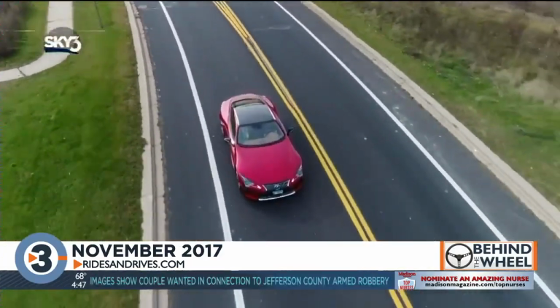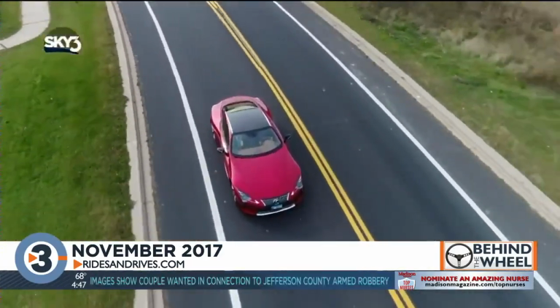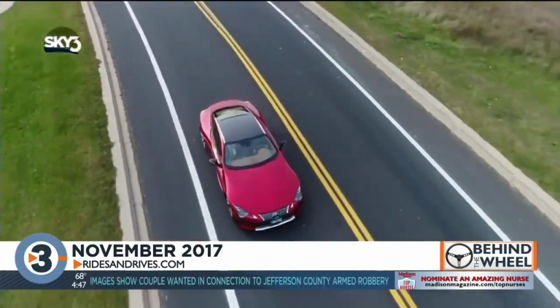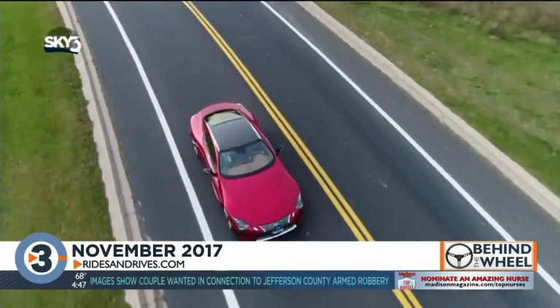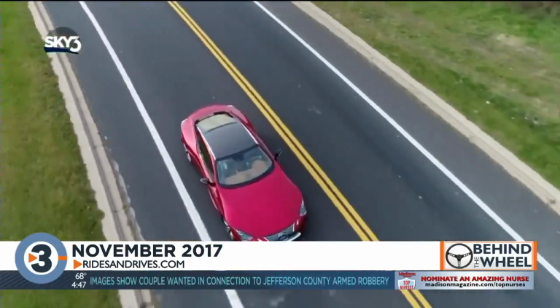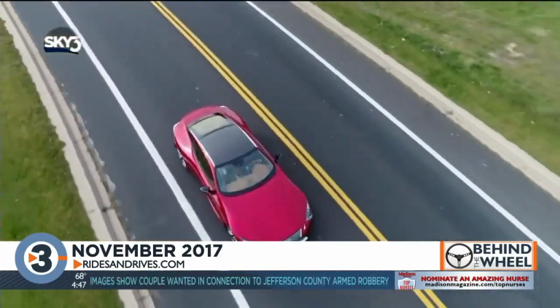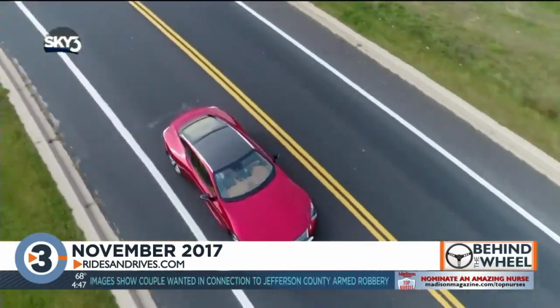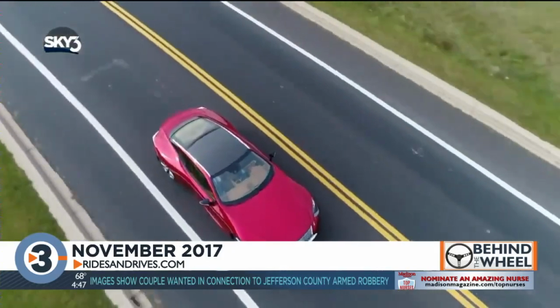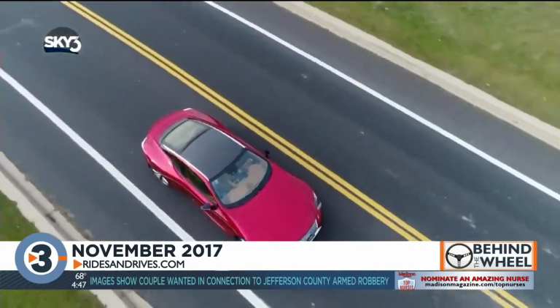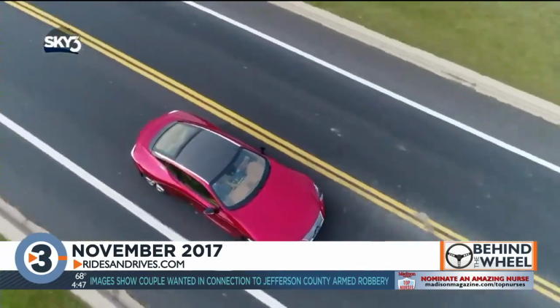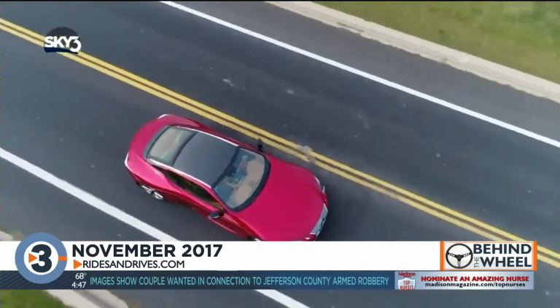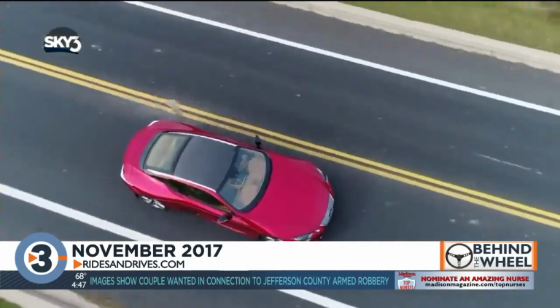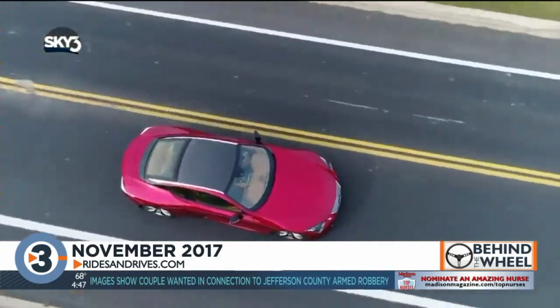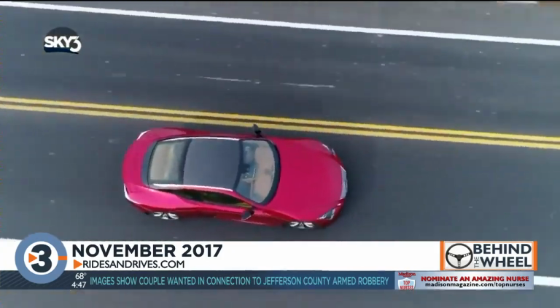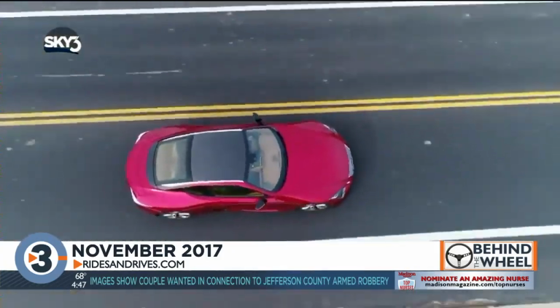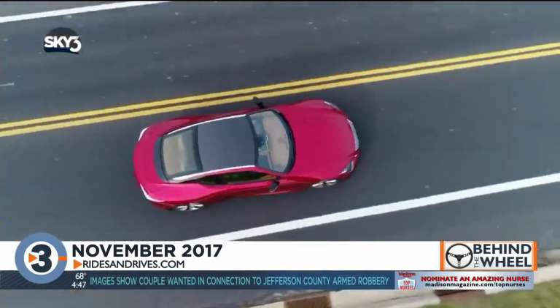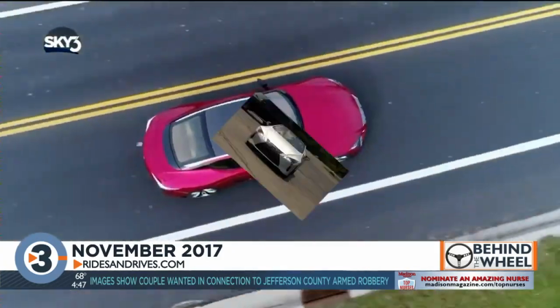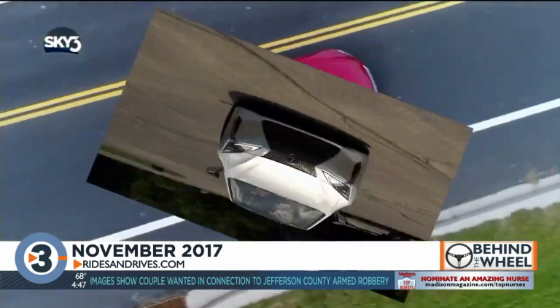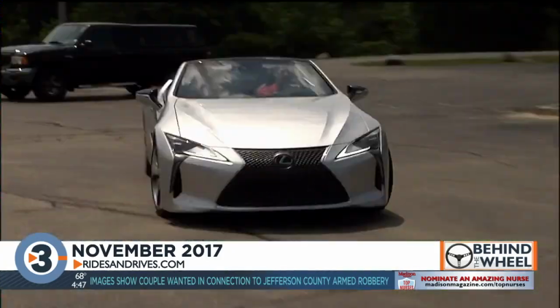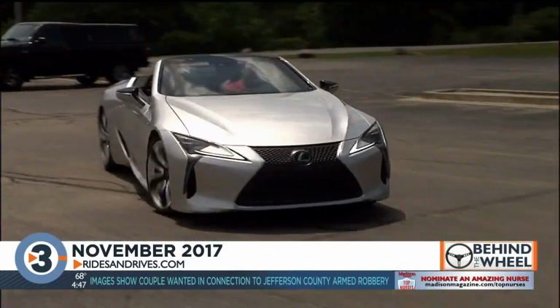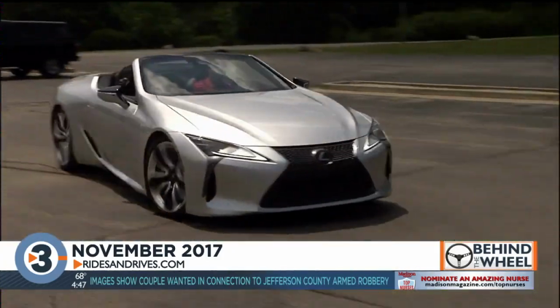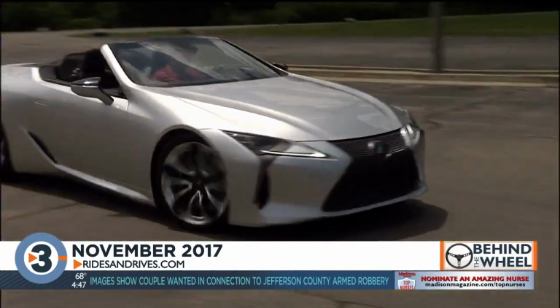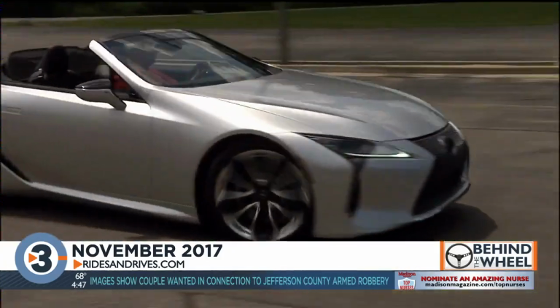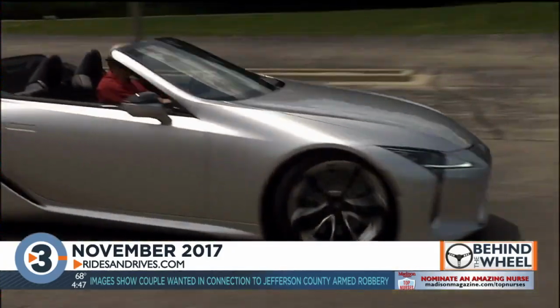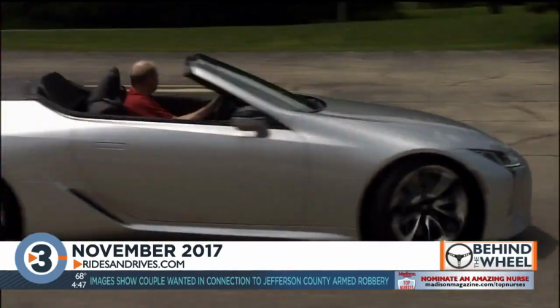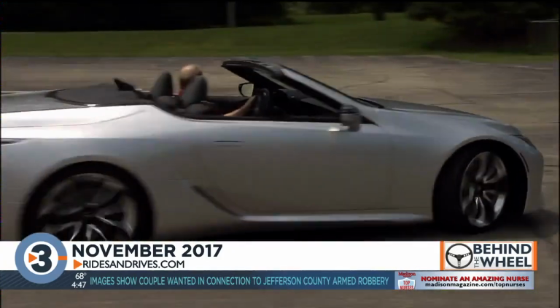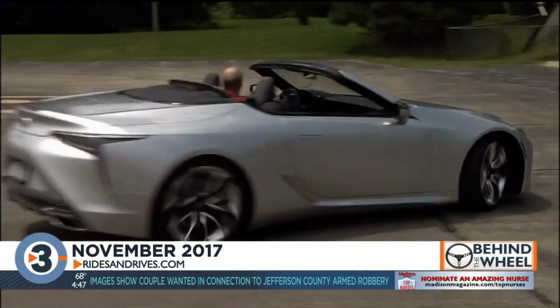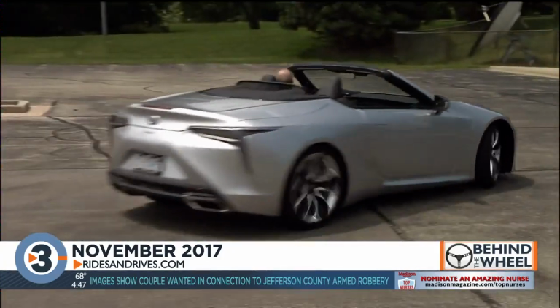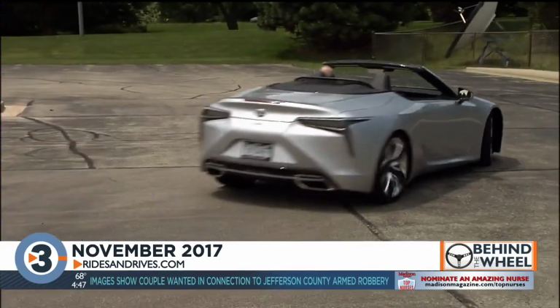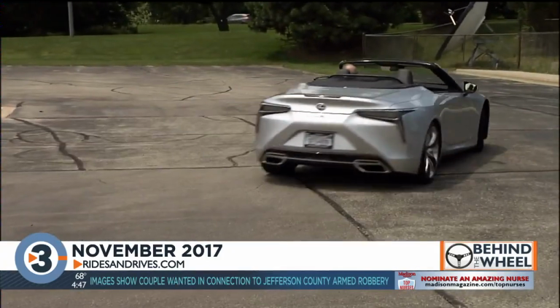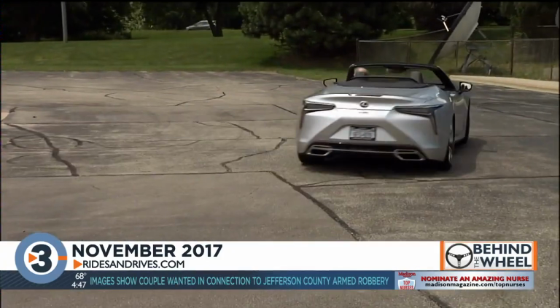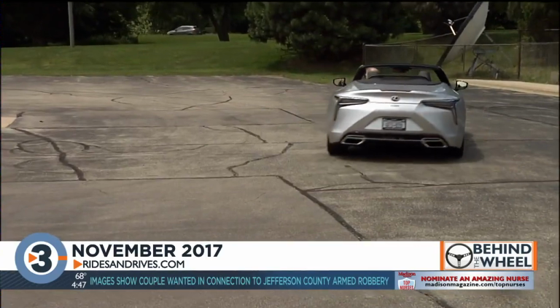Well, guess what? They chopped the top off of it for 2021. Behold, the Lexus LC 500 convertible.